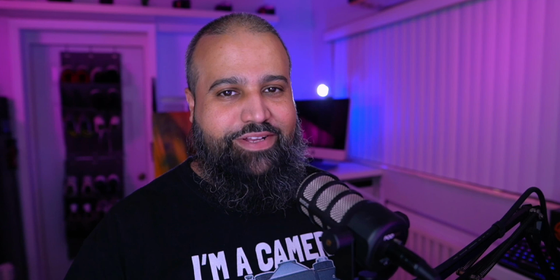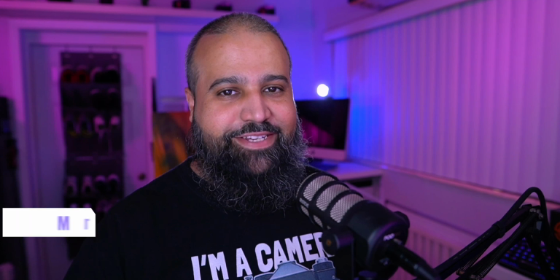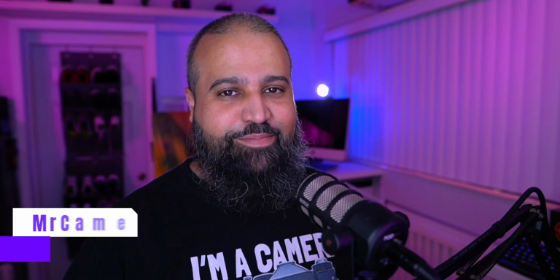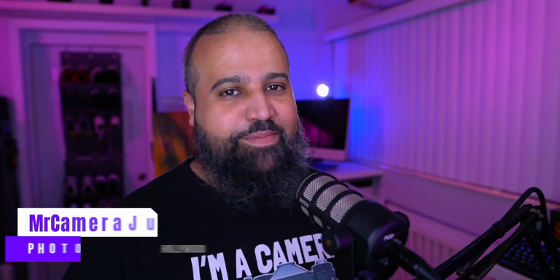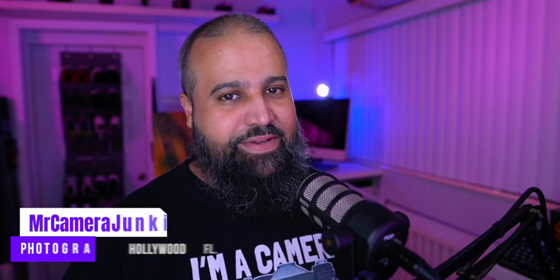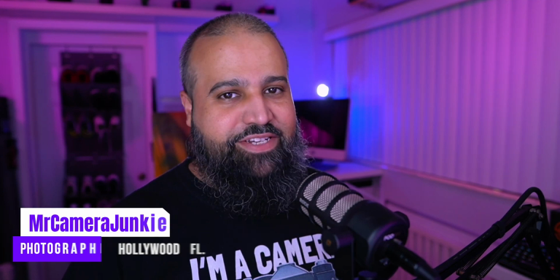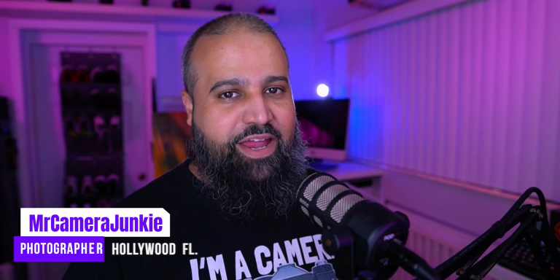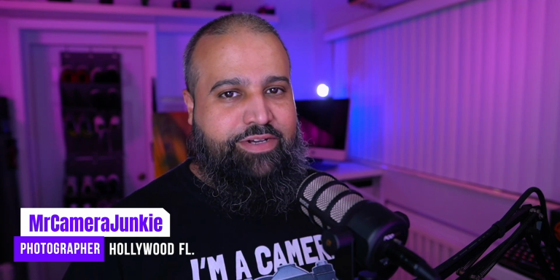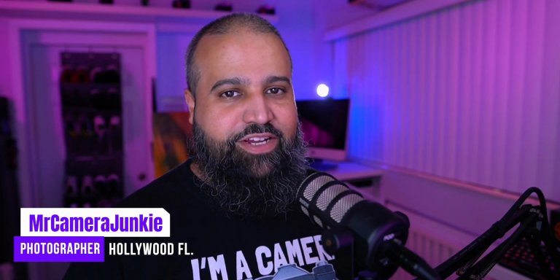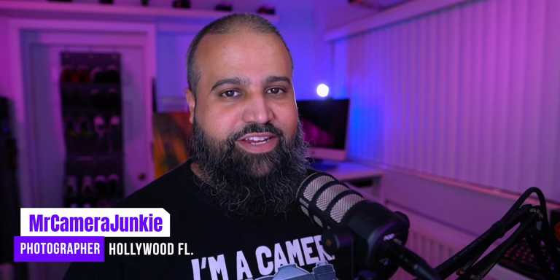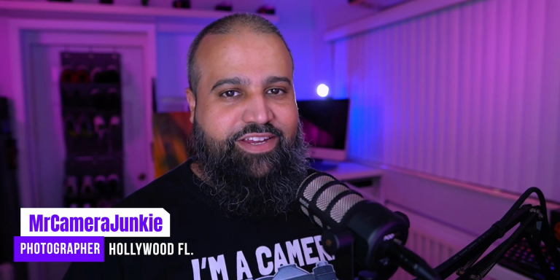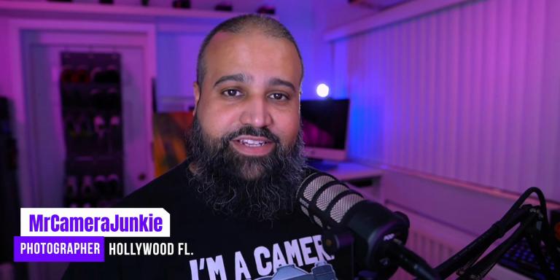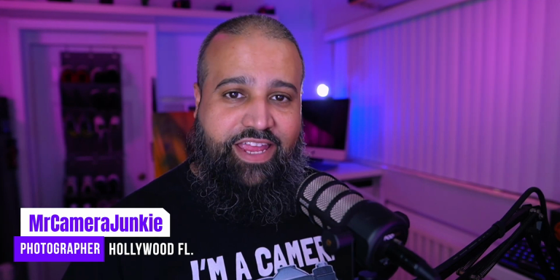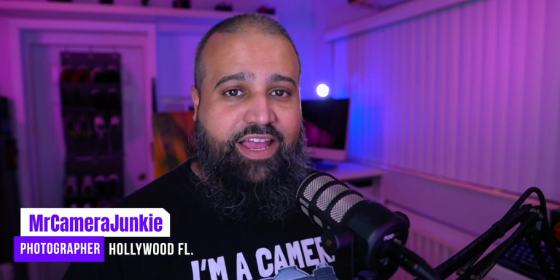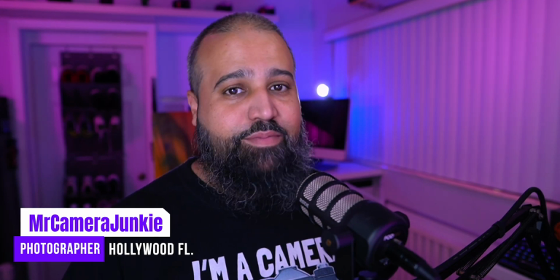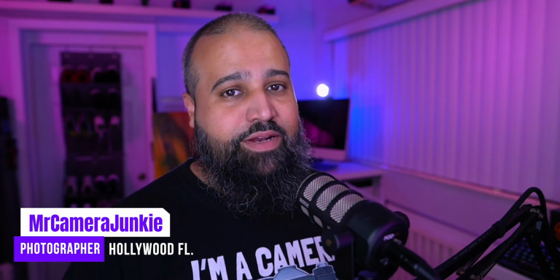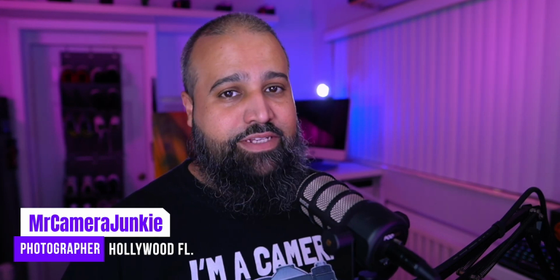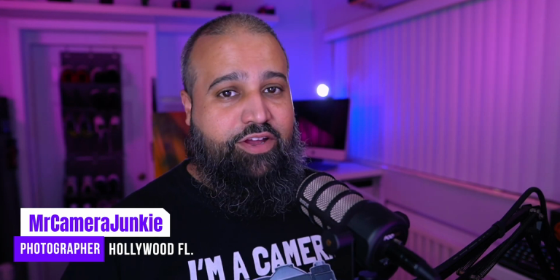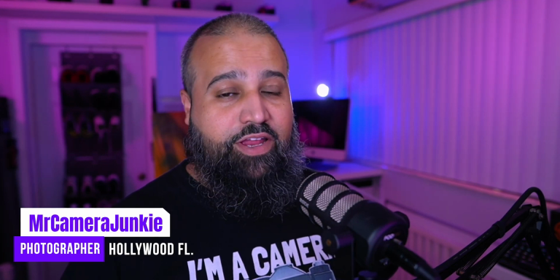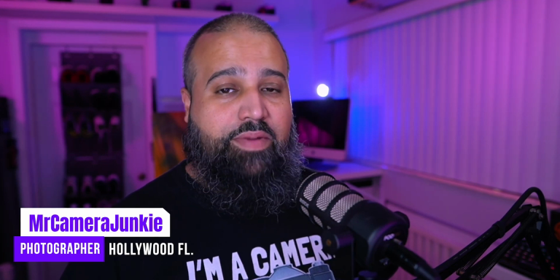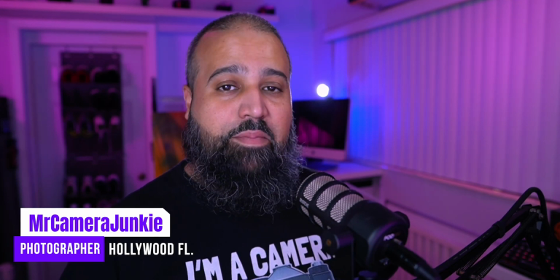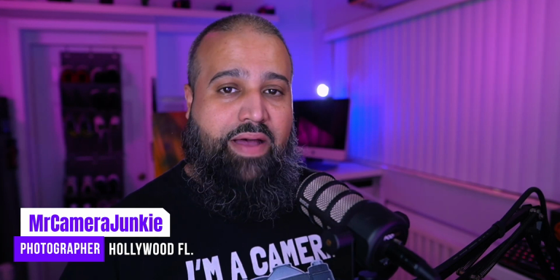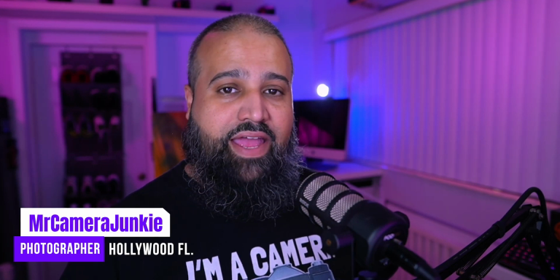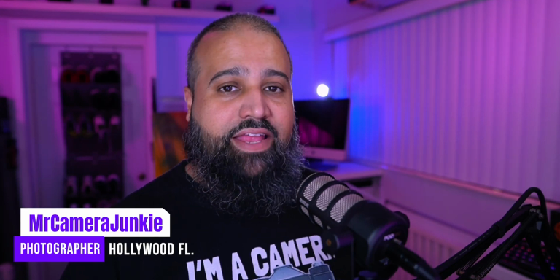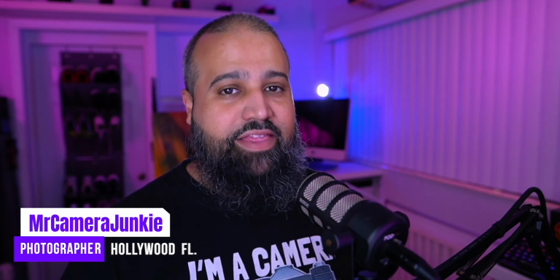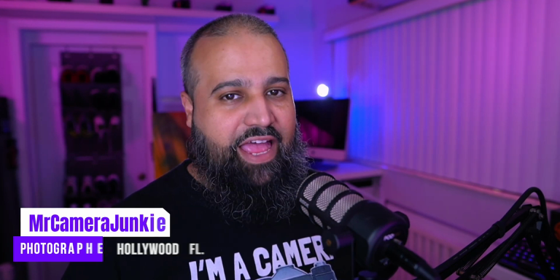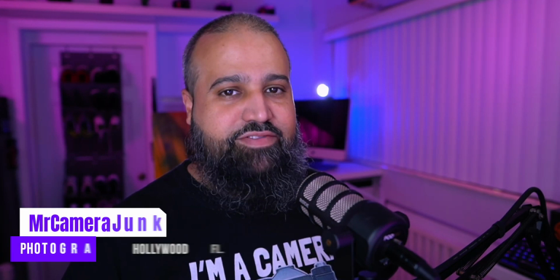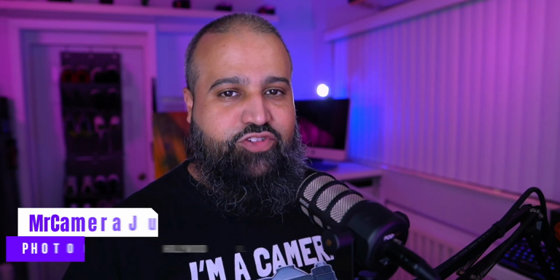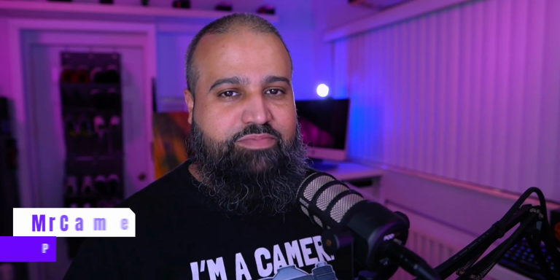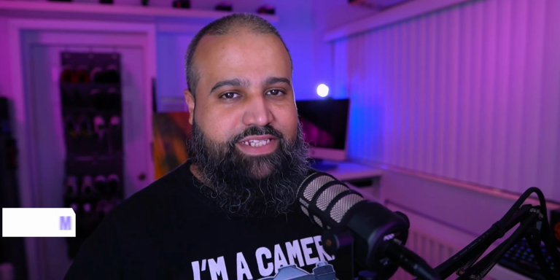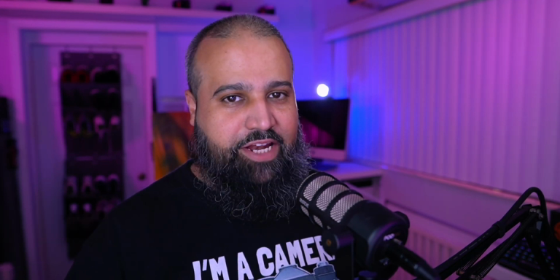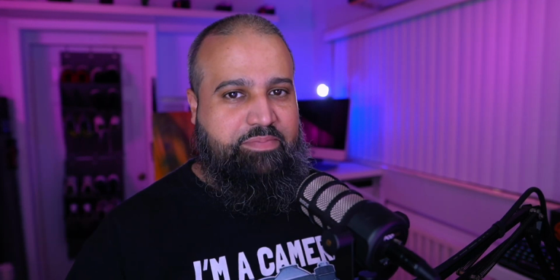What's up, Mr. Camera Junkie. Today I'm going to be talking about my live stream setup.